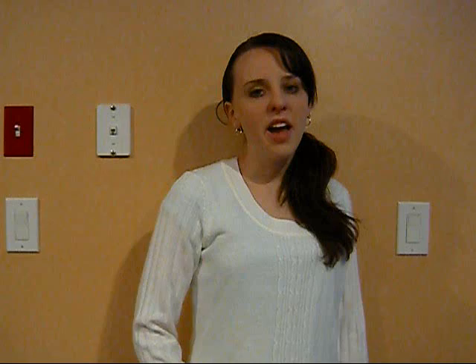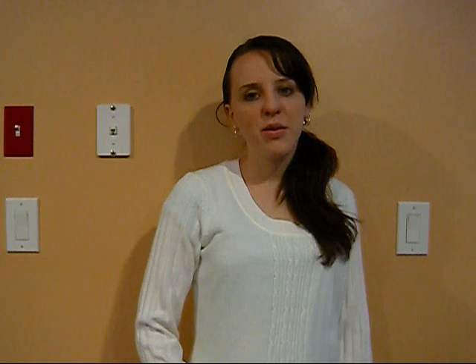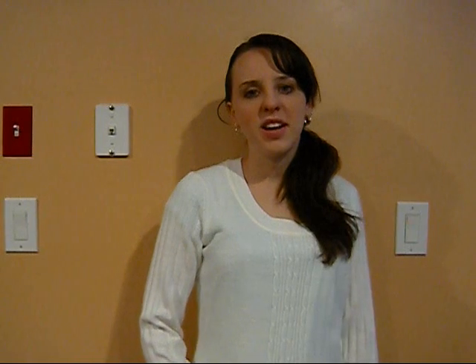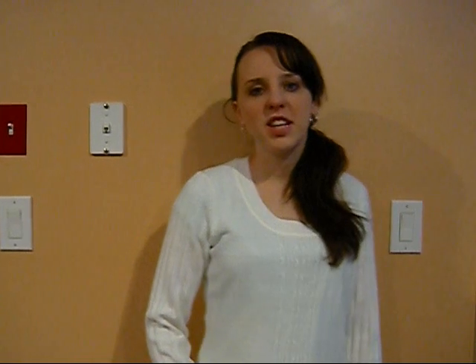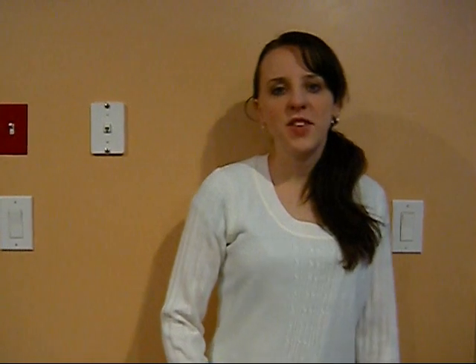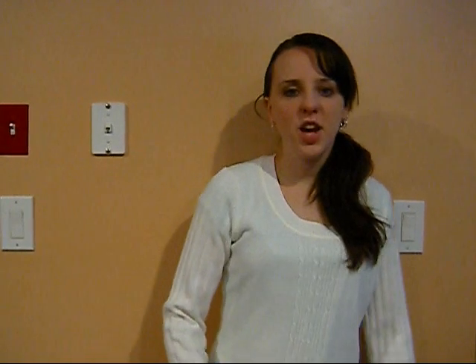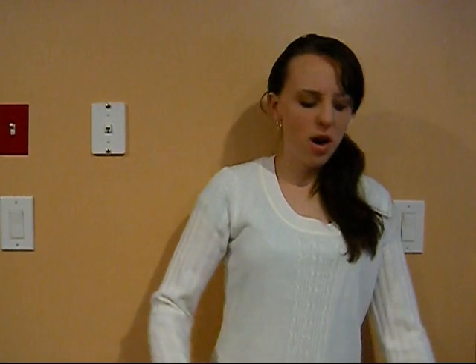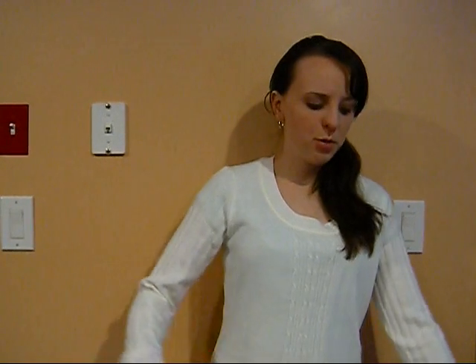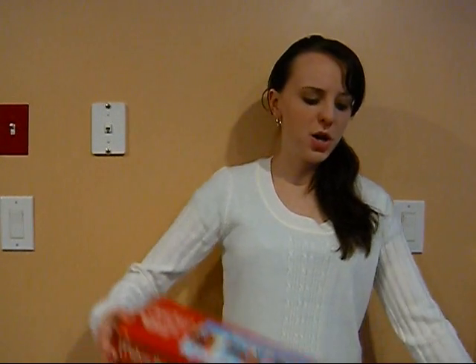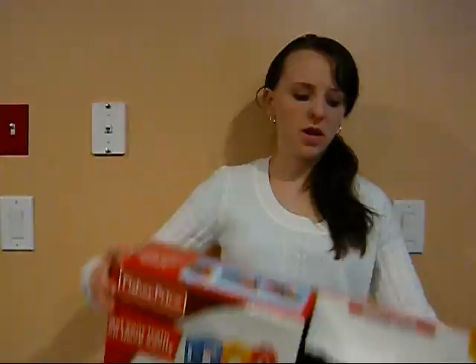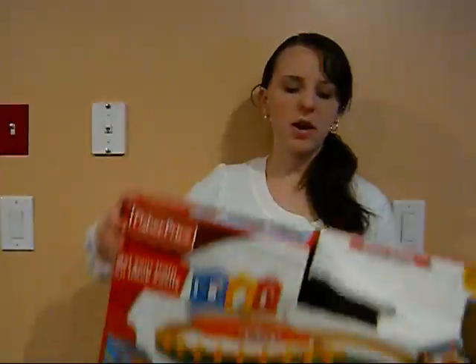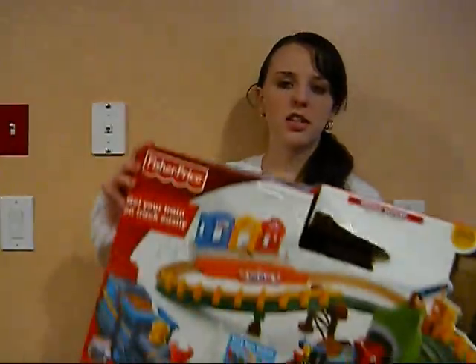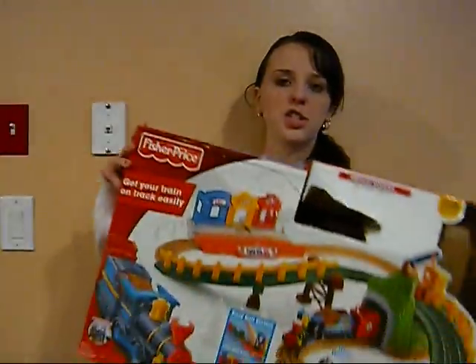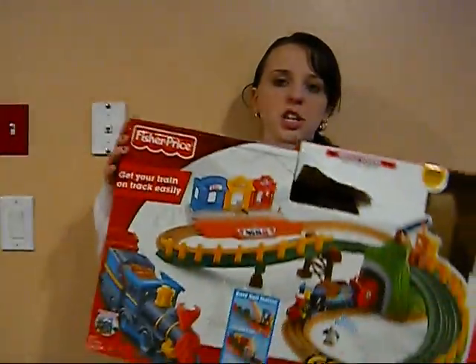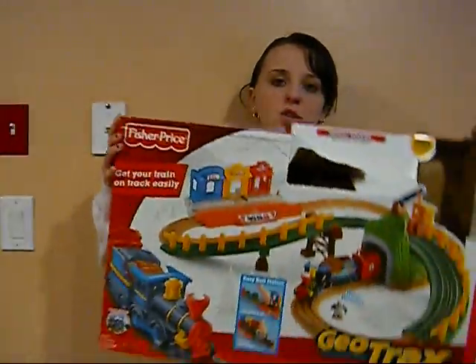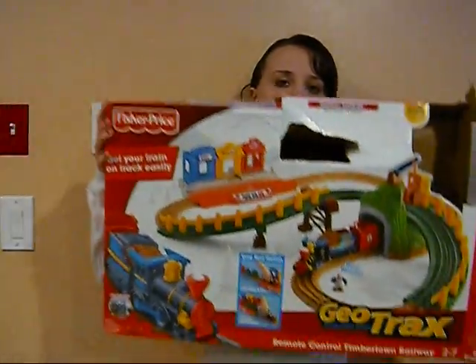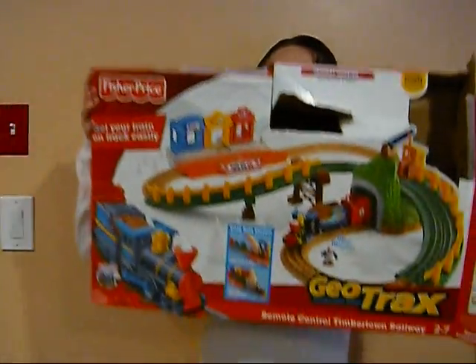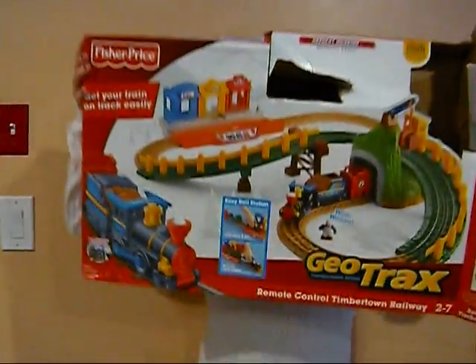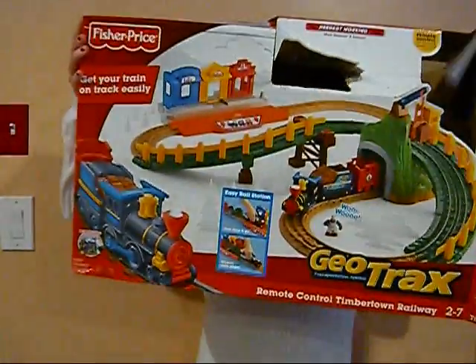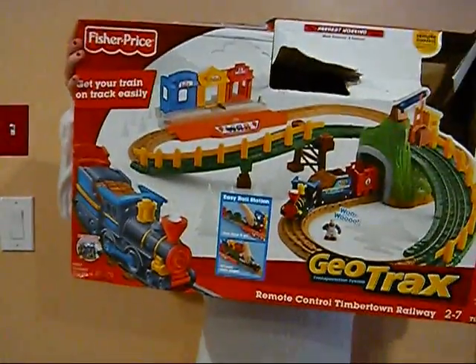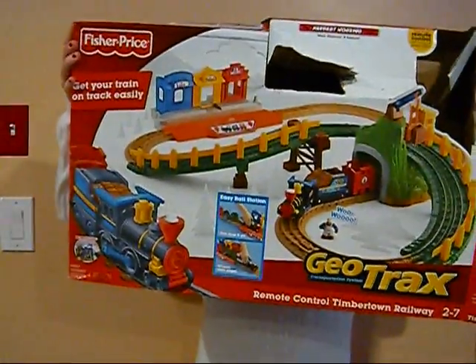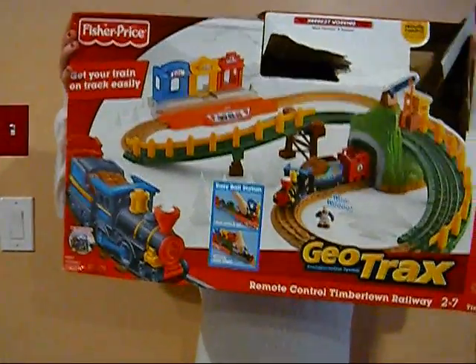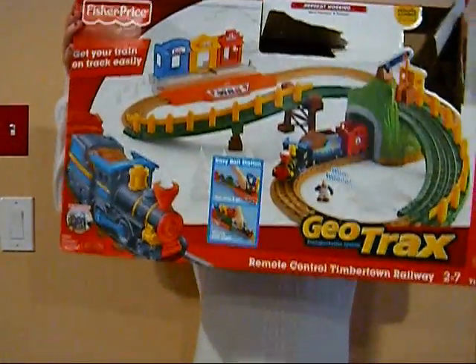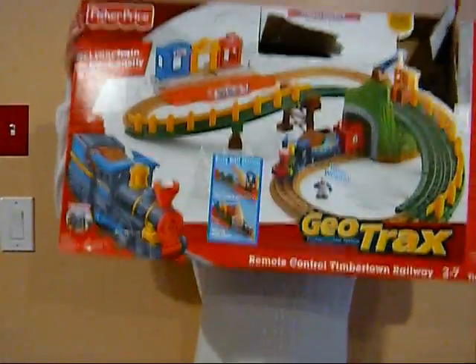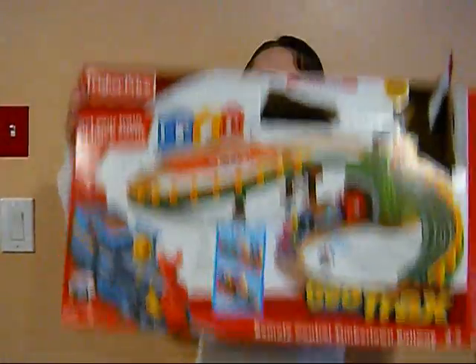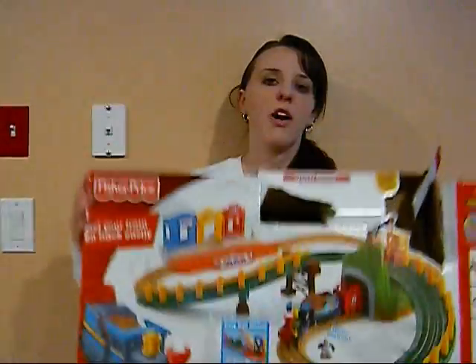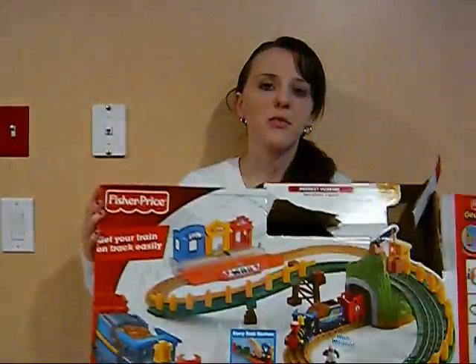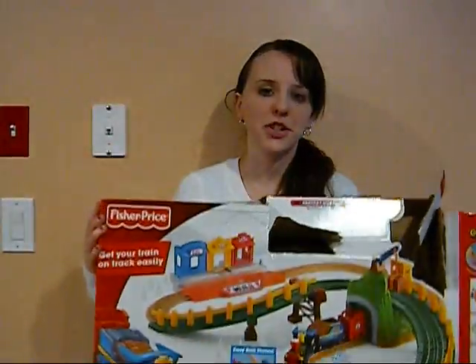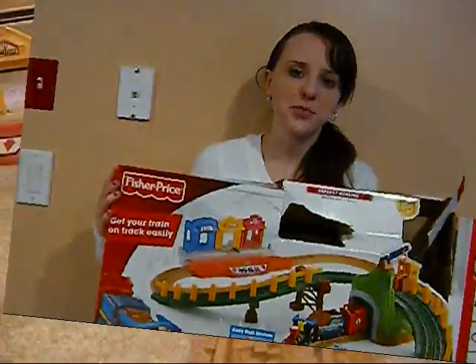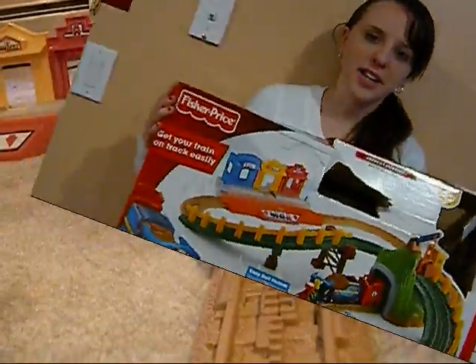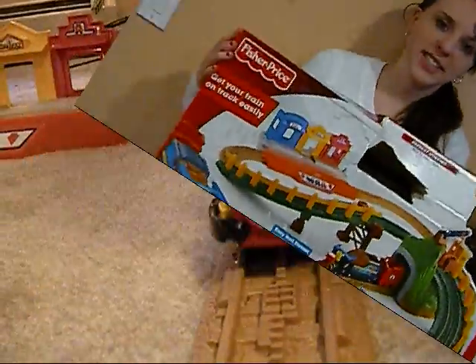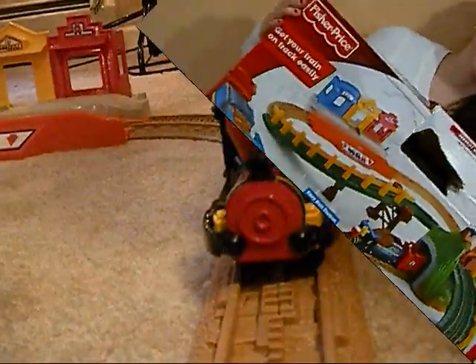Hi everyone, in this video I'm going to talk about the Geotrack train from Fisher Price.